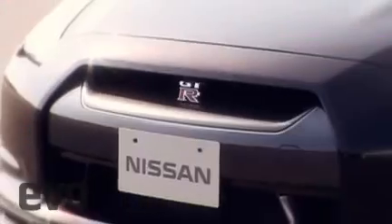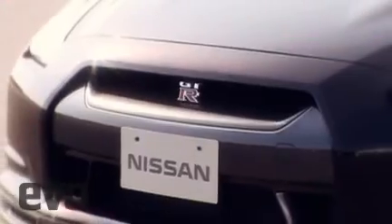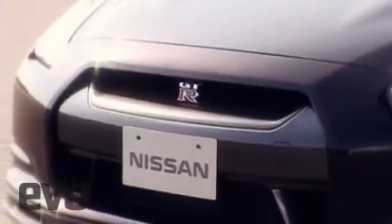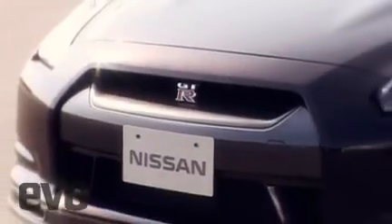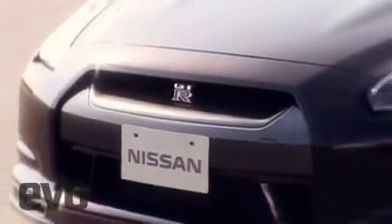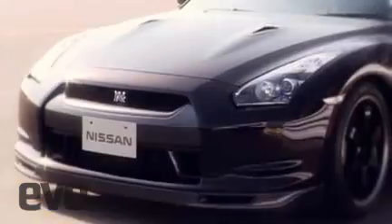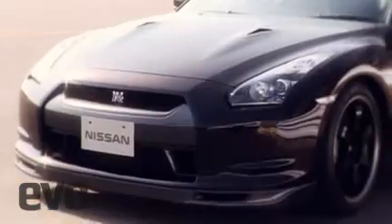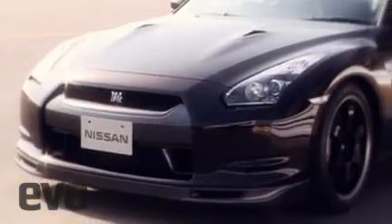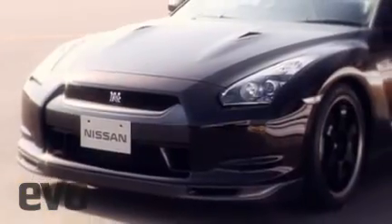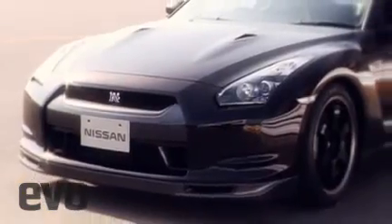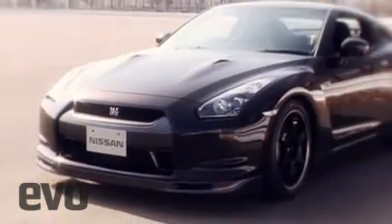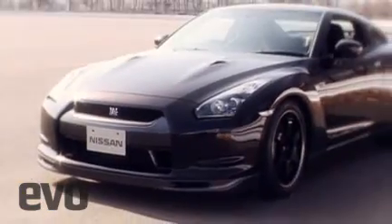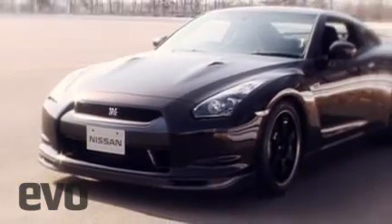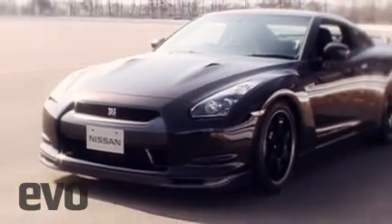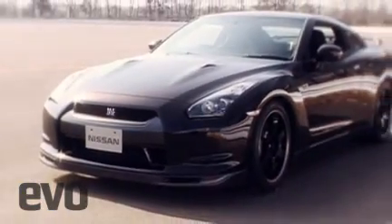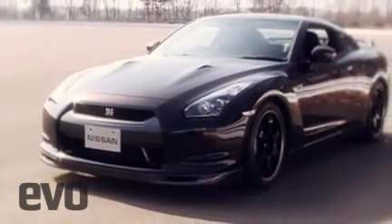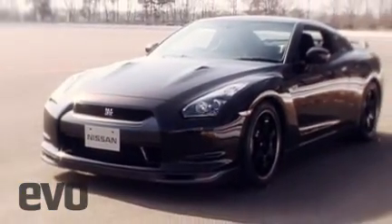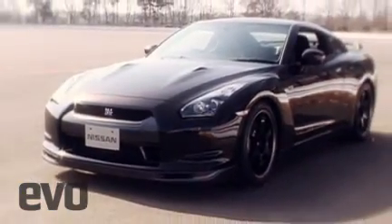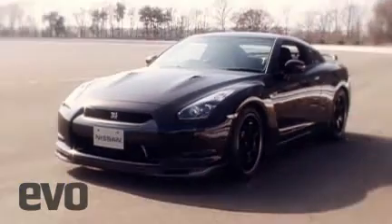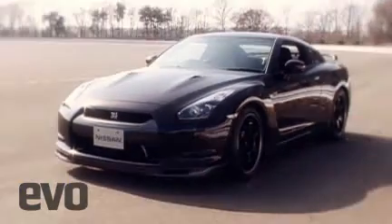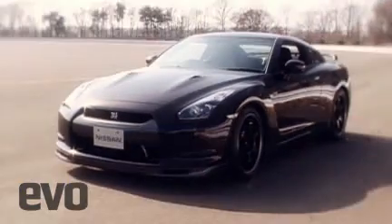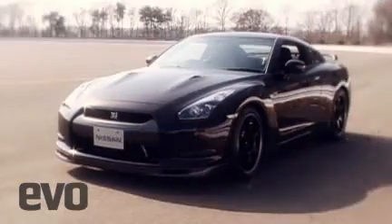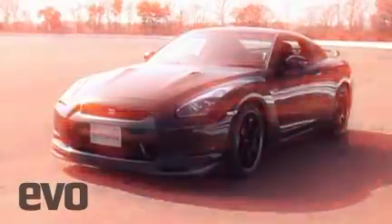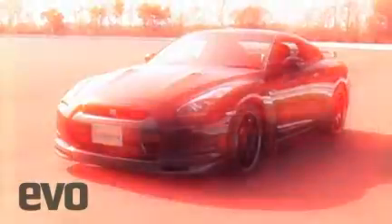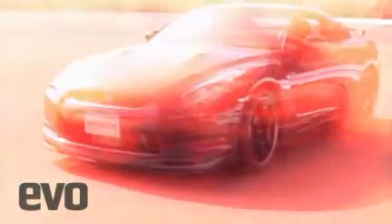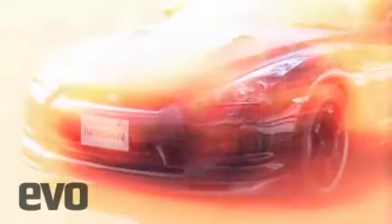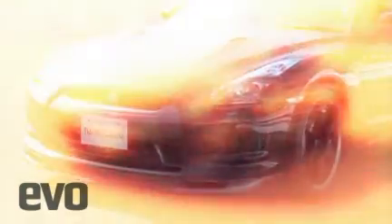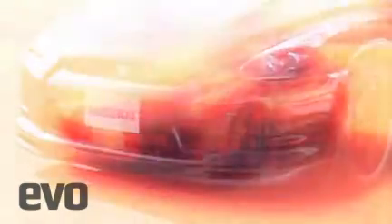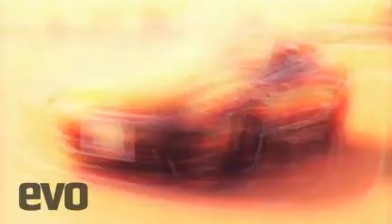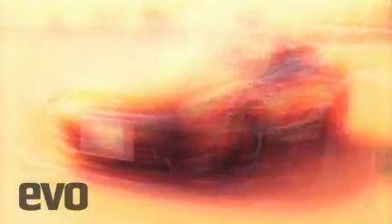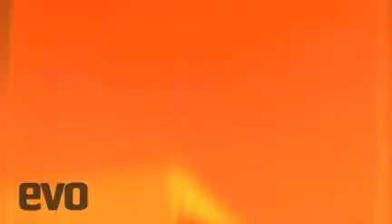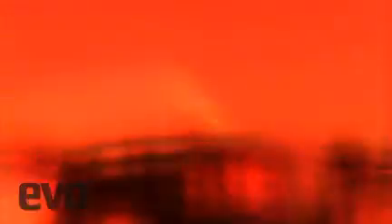One look and it's easy to tell that this is no normal GT-R. It's Godzilla on steroids.